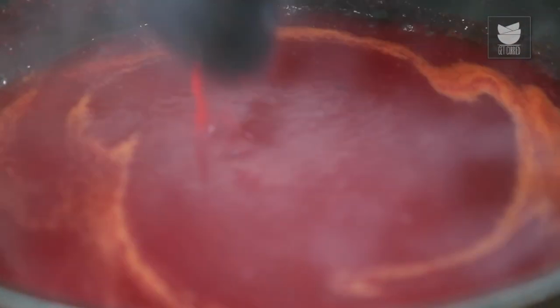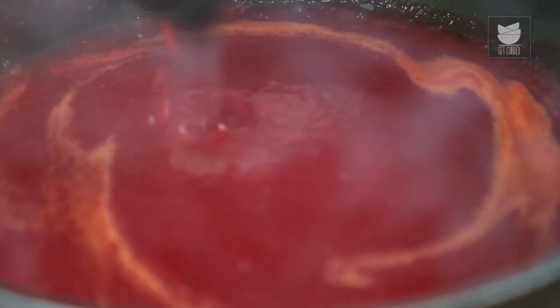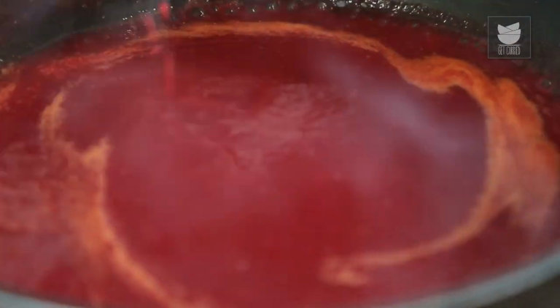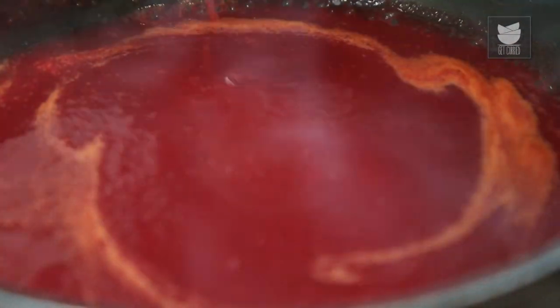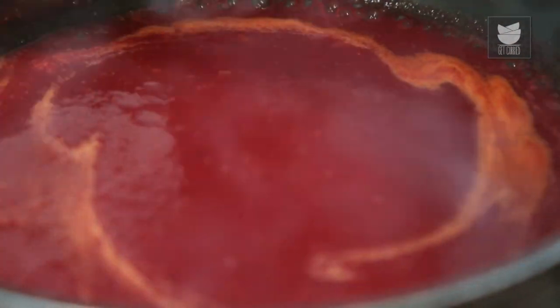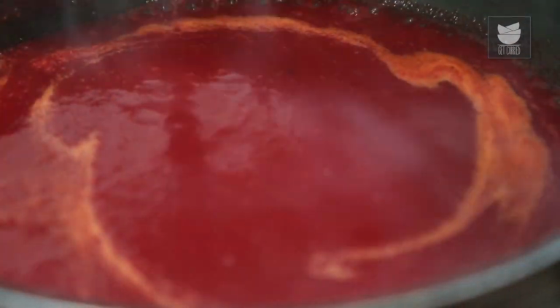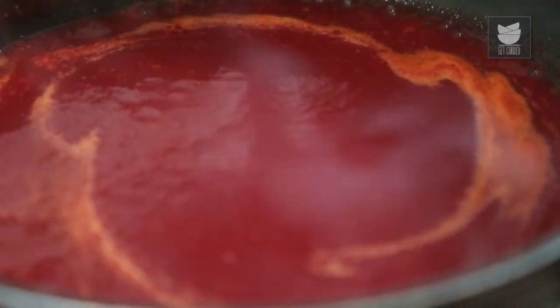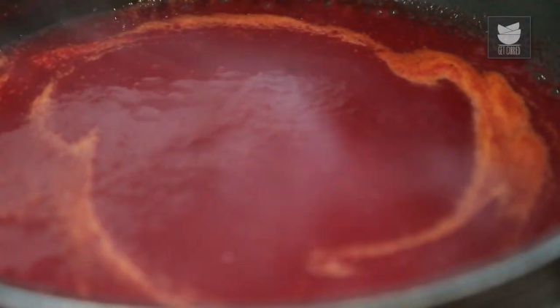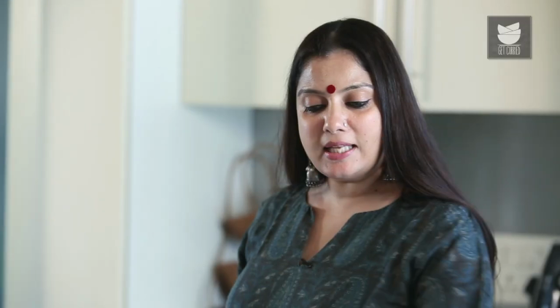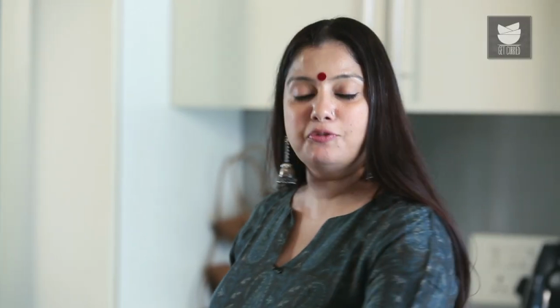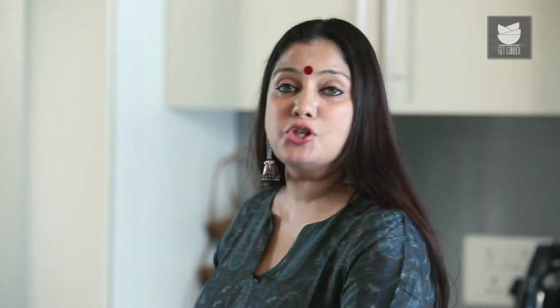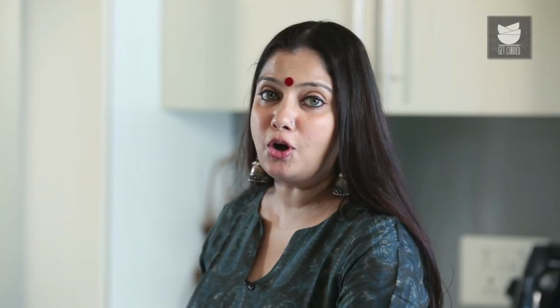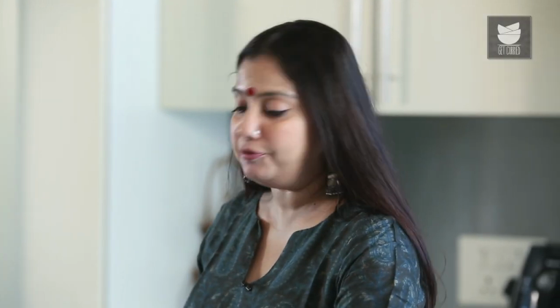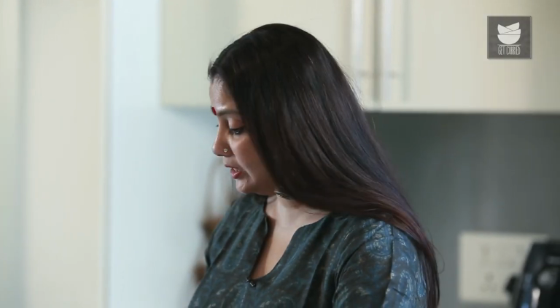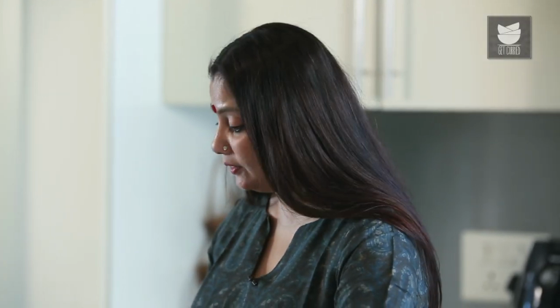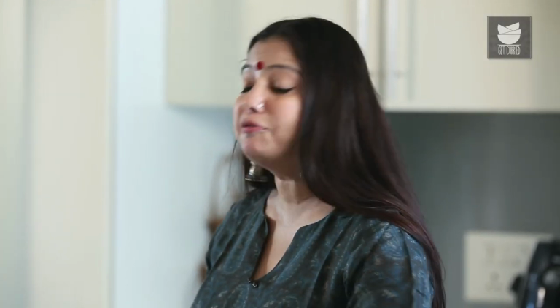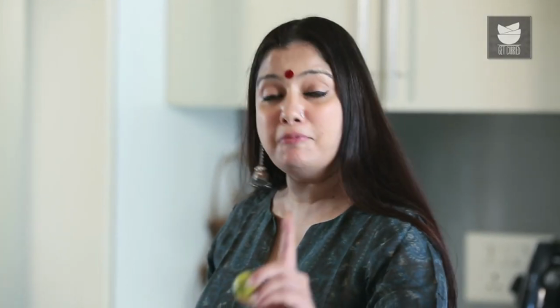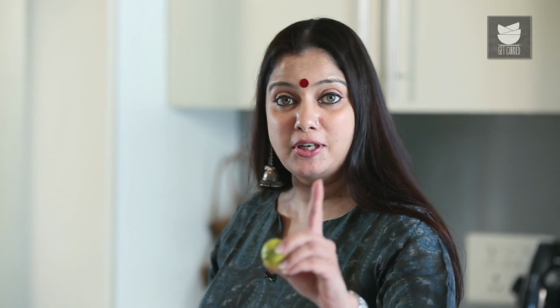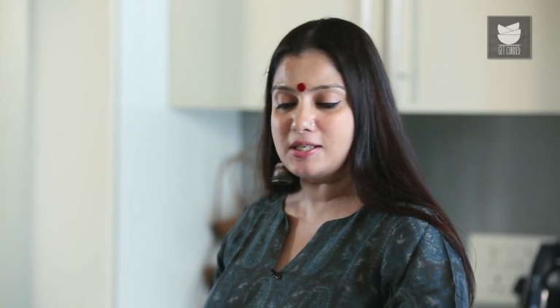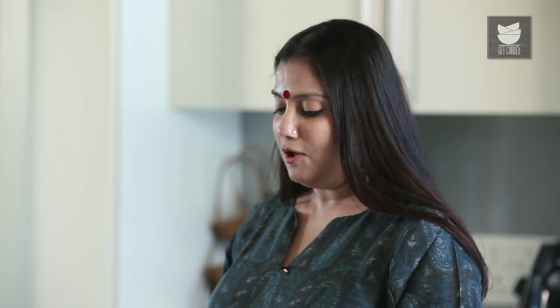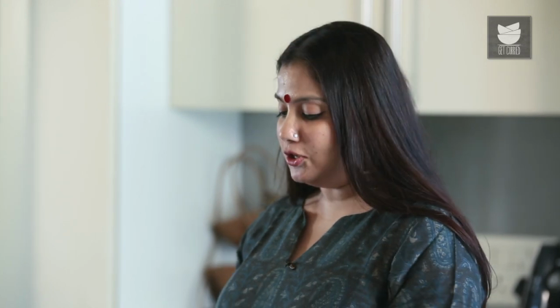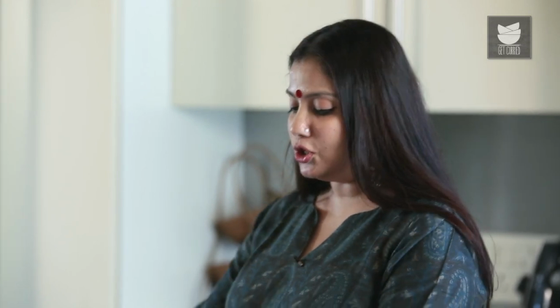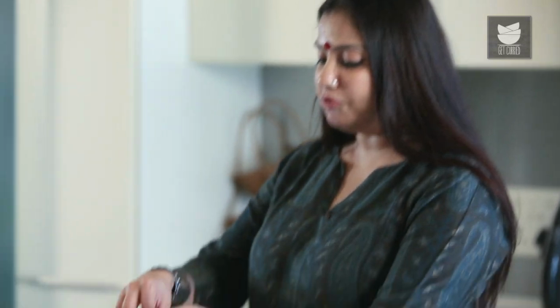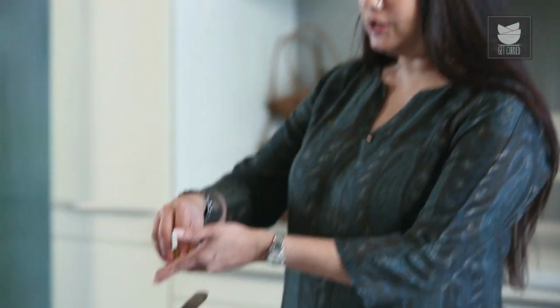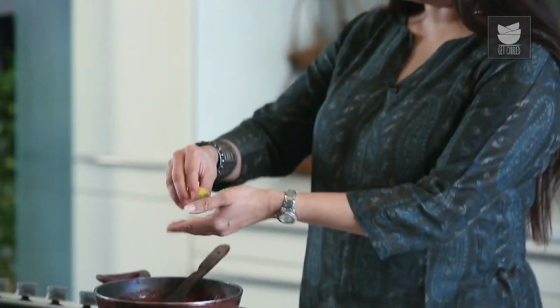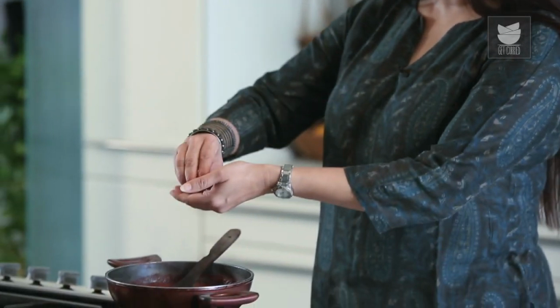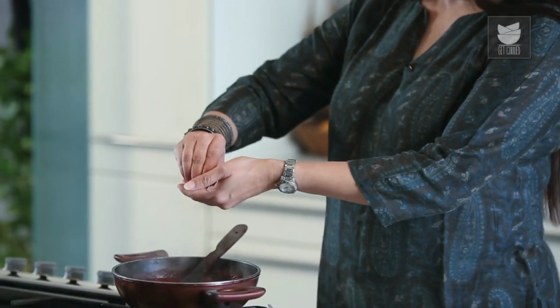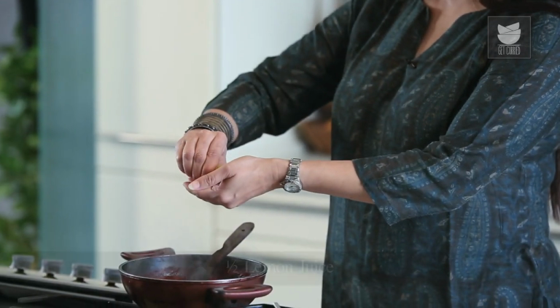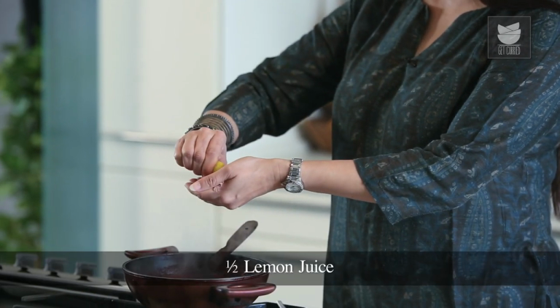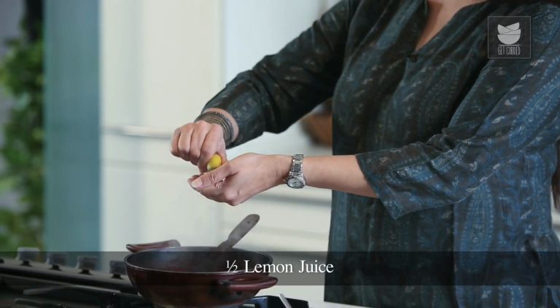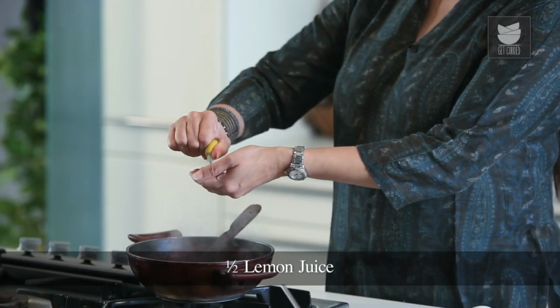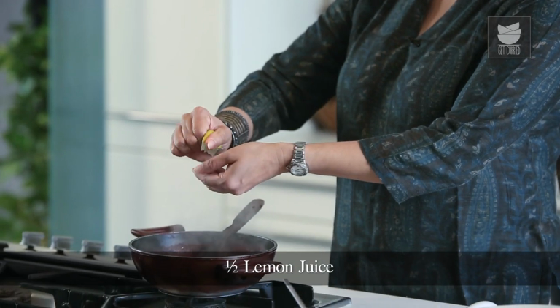The soup is almost ready. Let's finish it off. Let's shut the flame first and finish it off by using the juice of half a lemon.